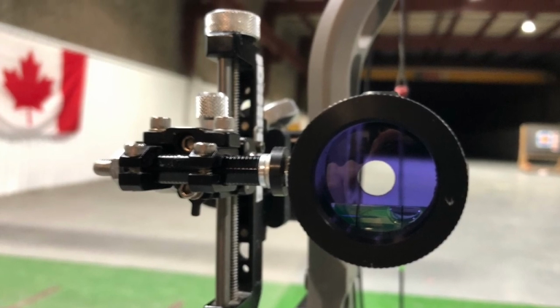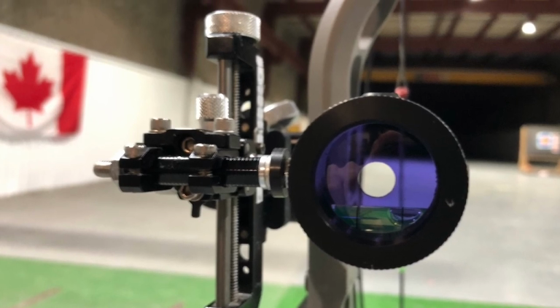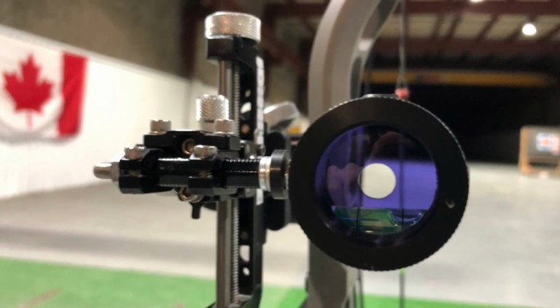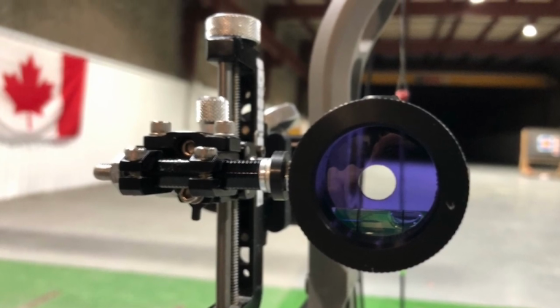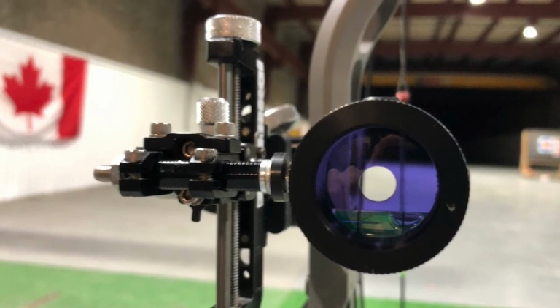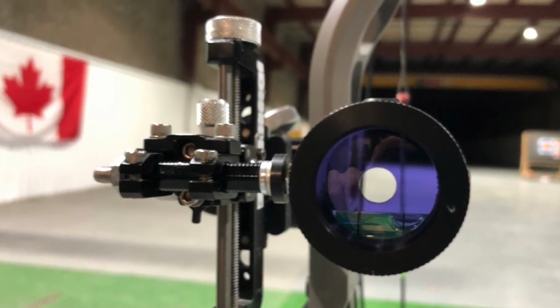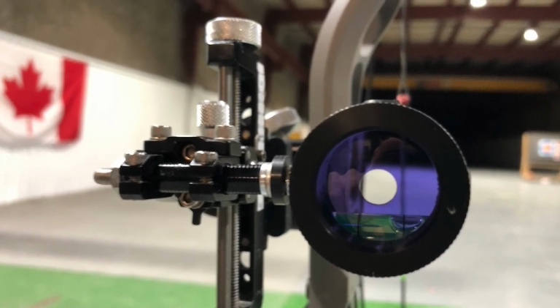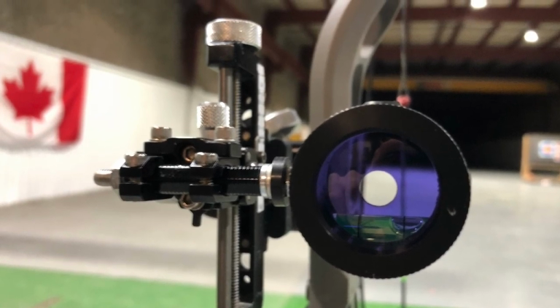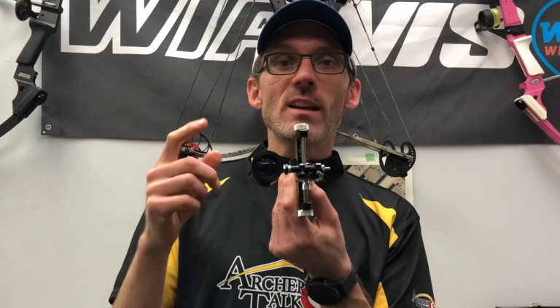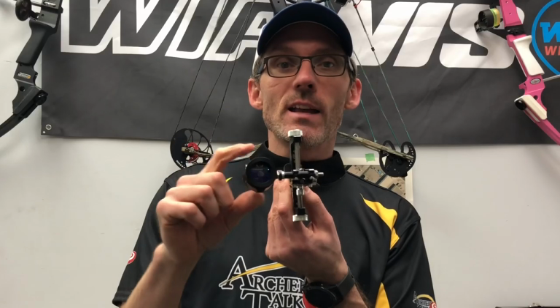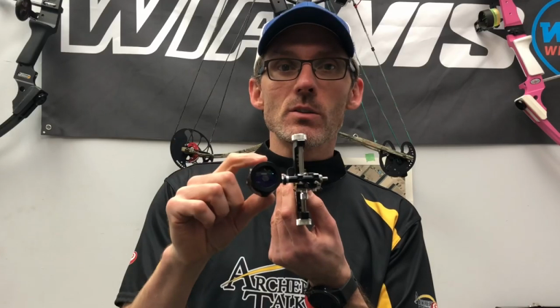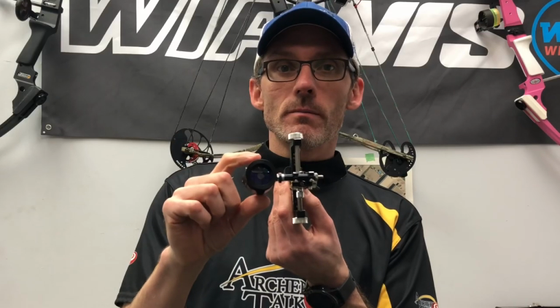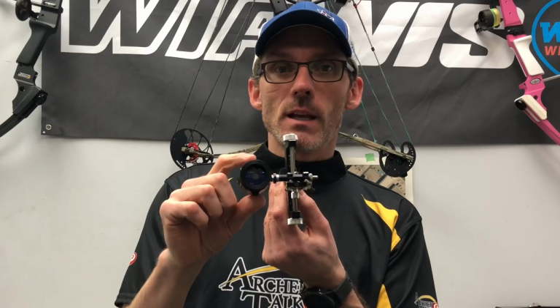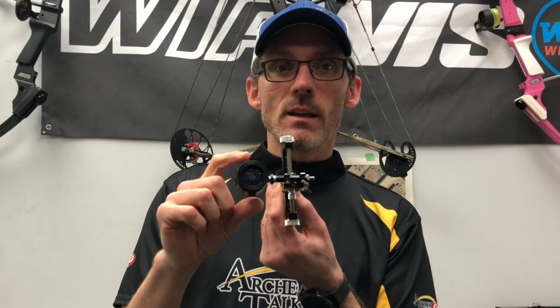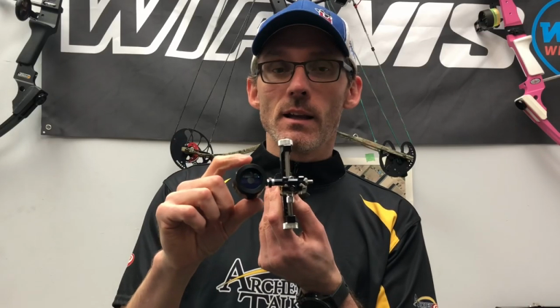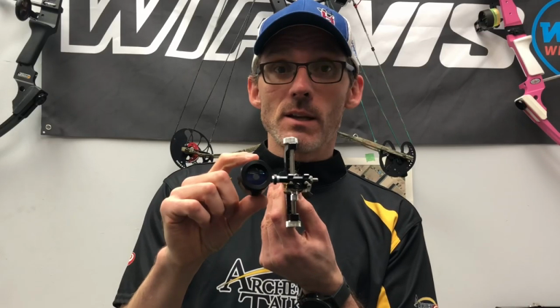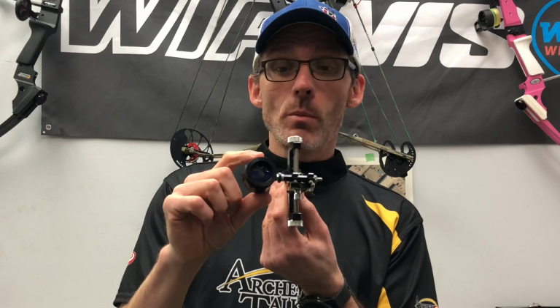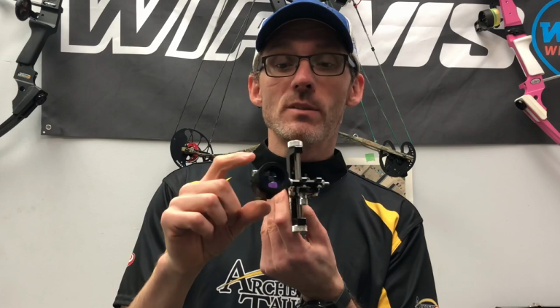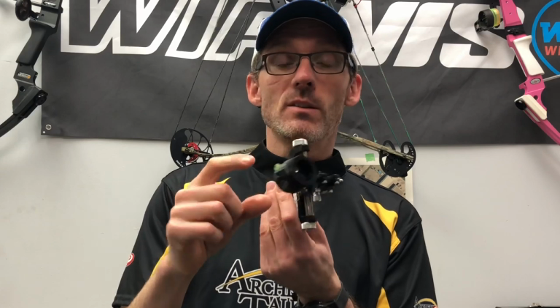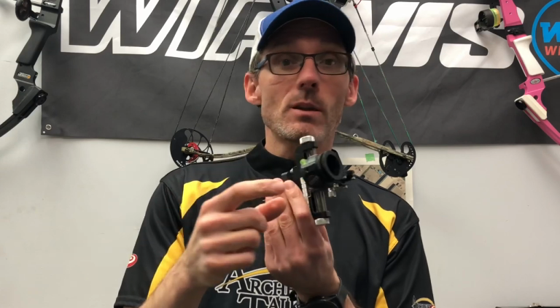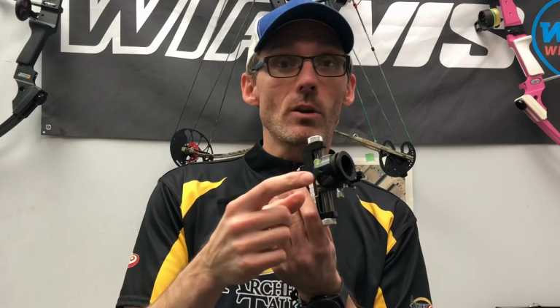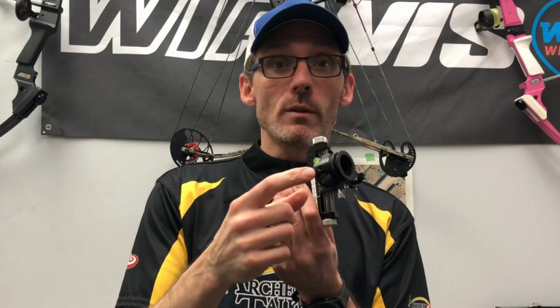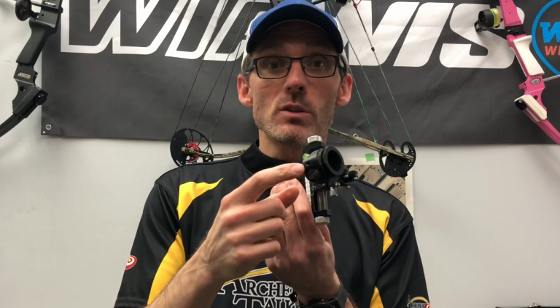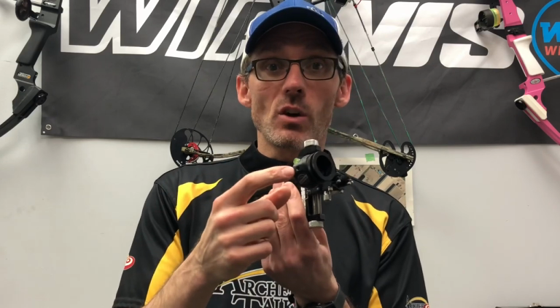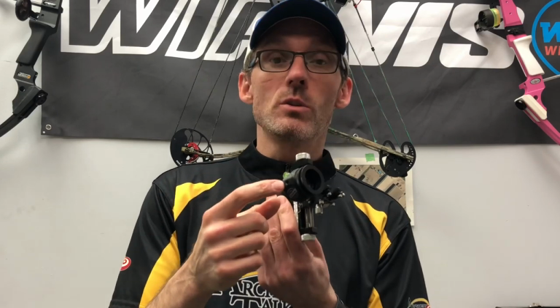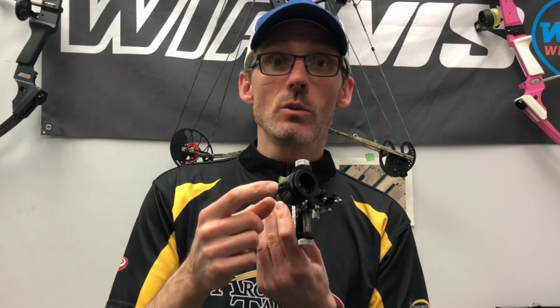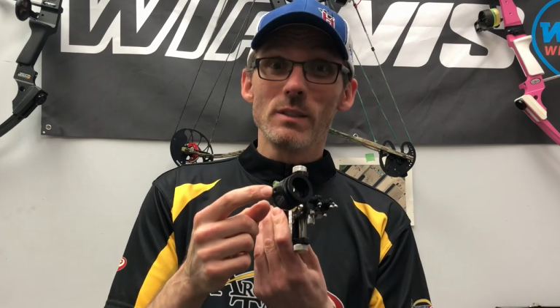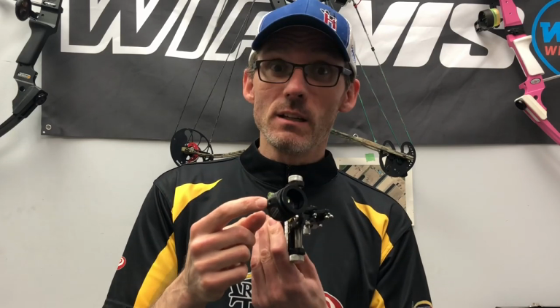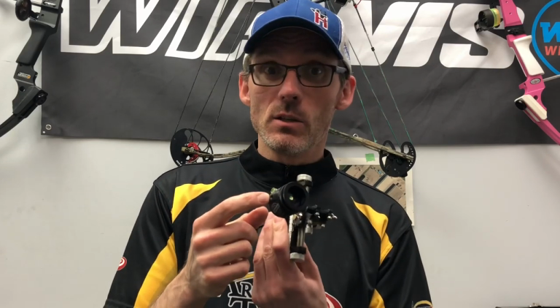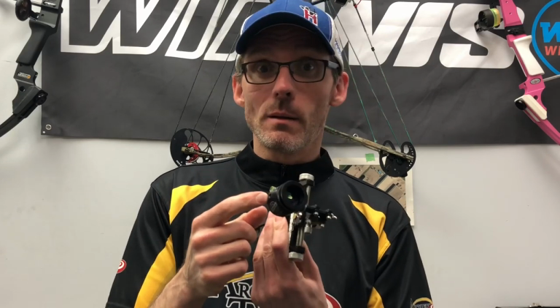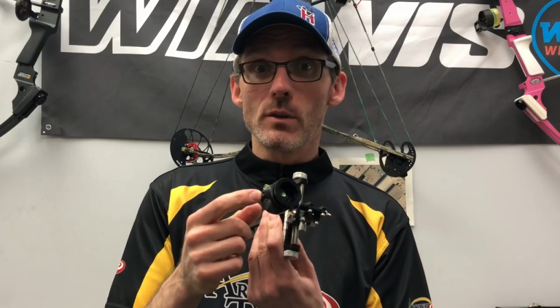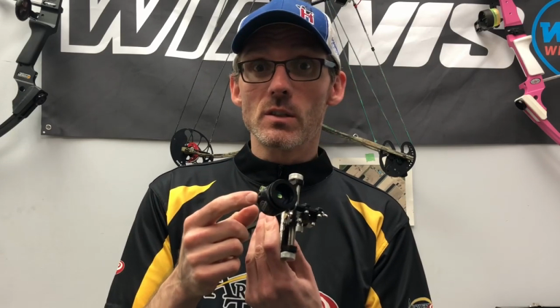In this case I've got my 6x lens in my scope — in this case a Specialty Archery VersaScope, which you'll need to use the Double Vision System.